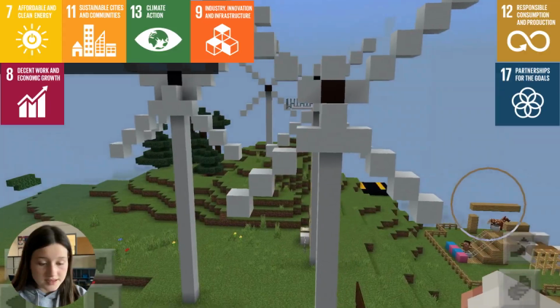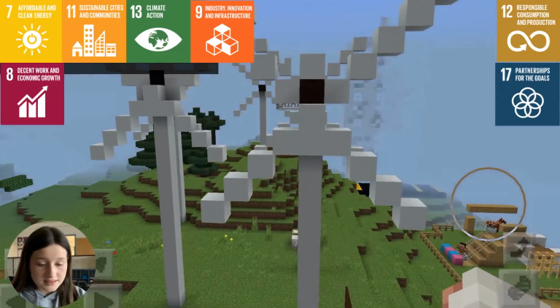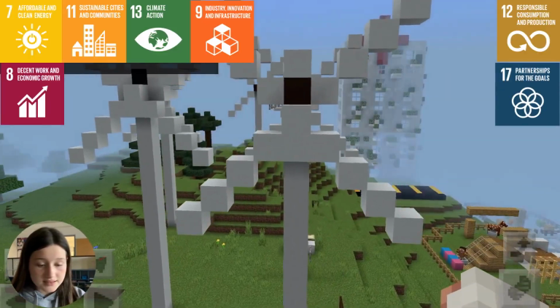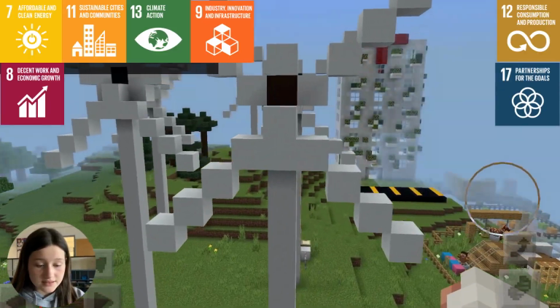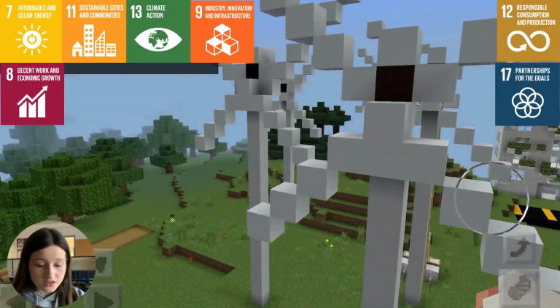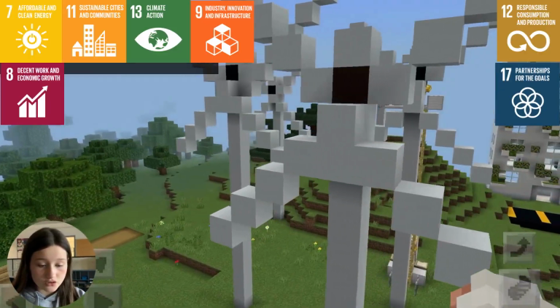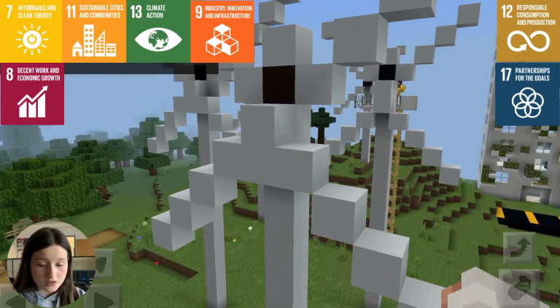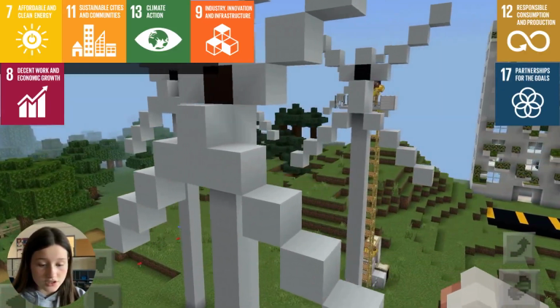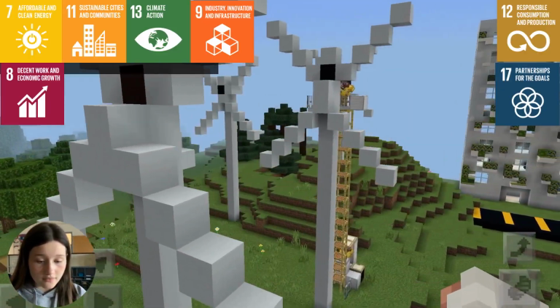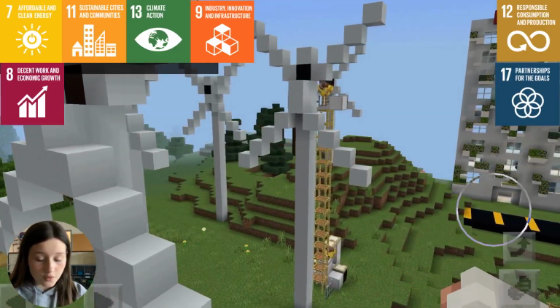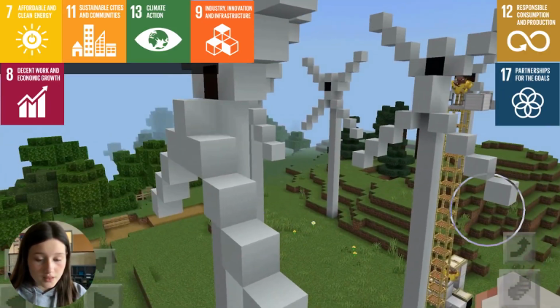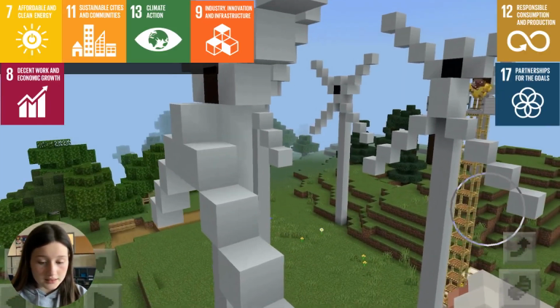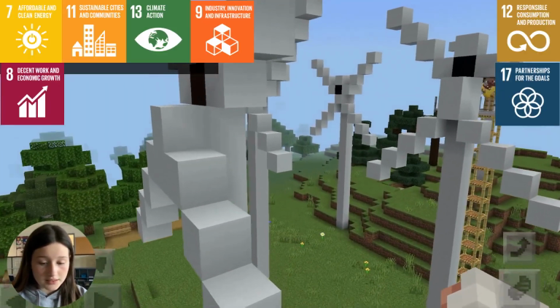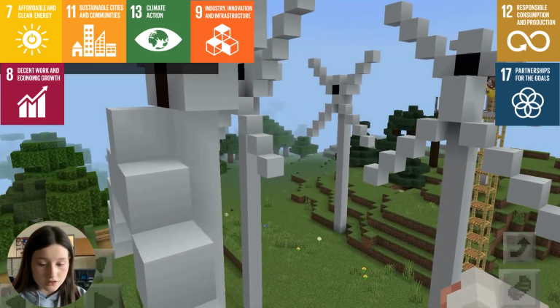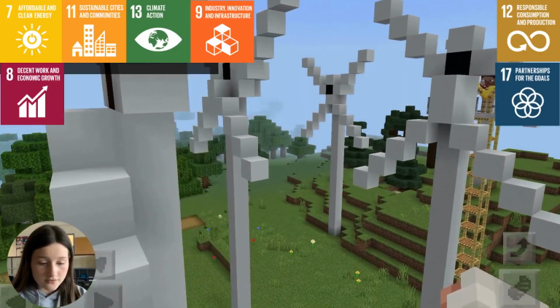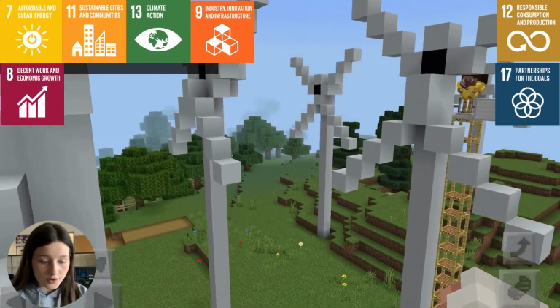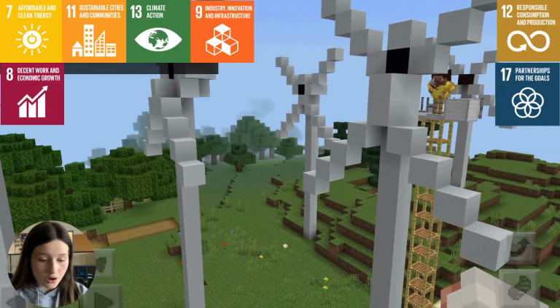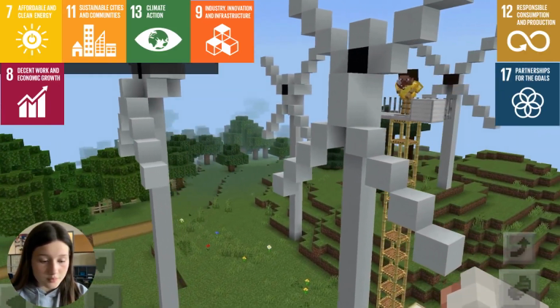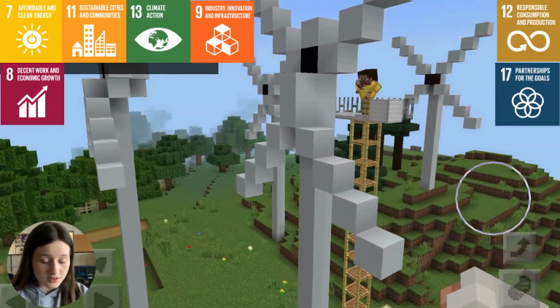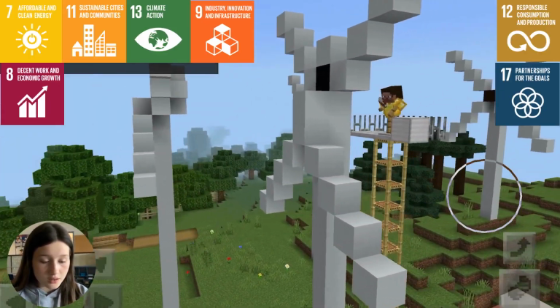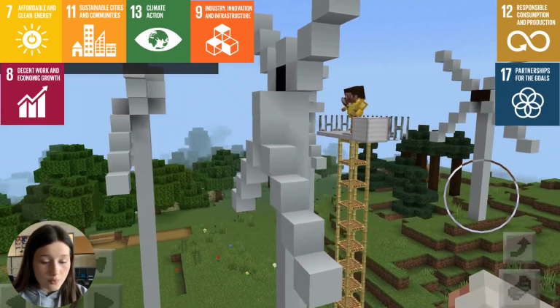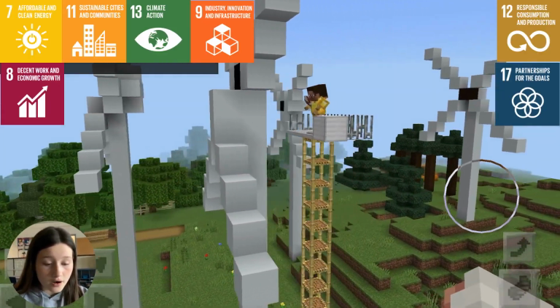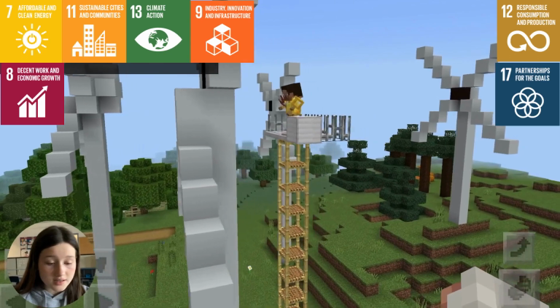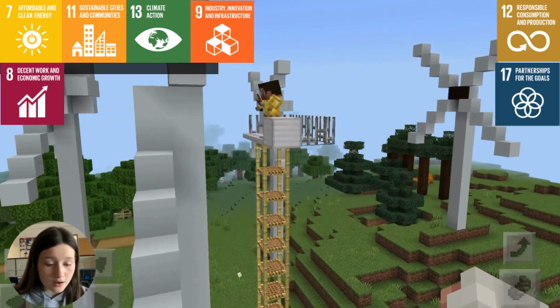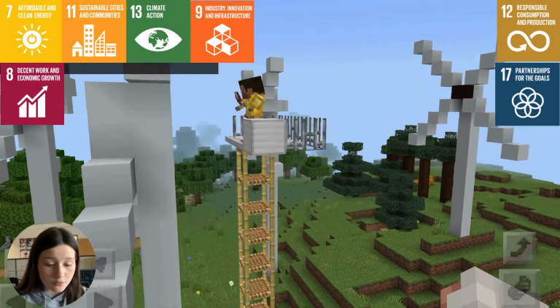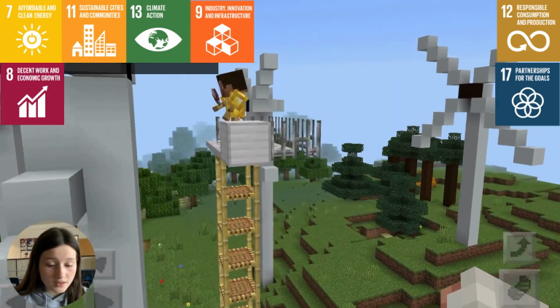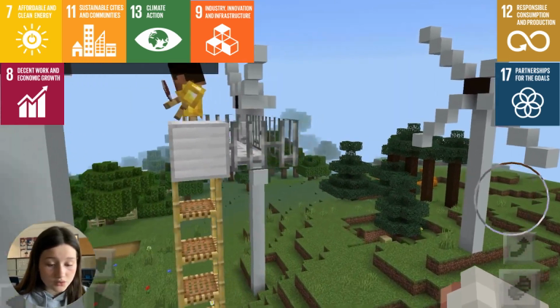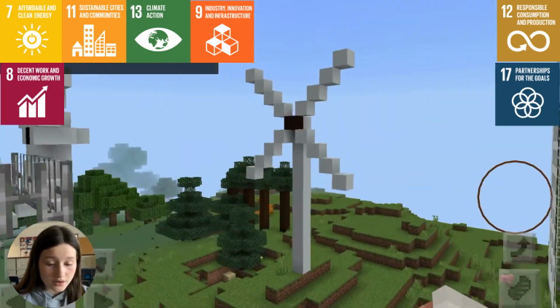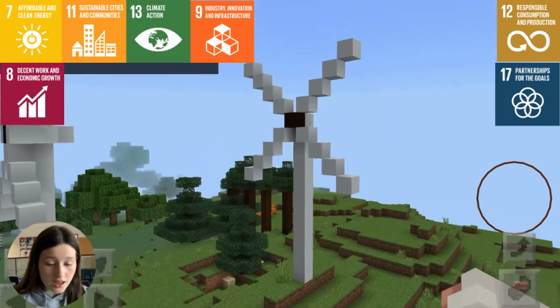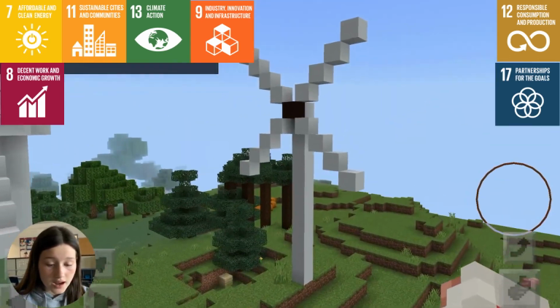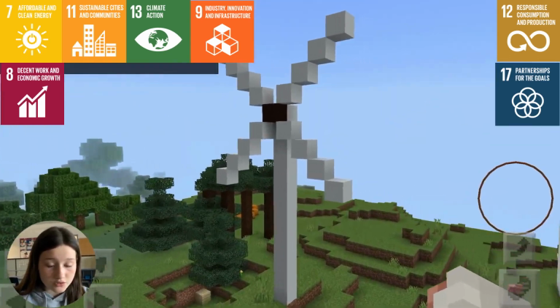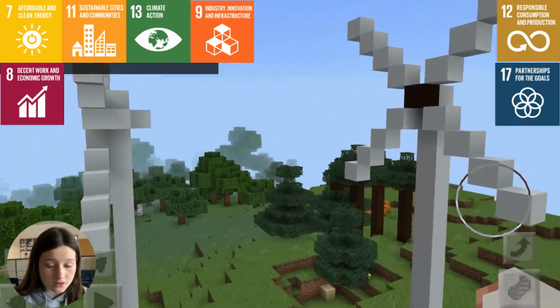Taking significant strides to achieve affordable and clean energy for our community, we harness the power of wind, solar, and hydro energy.